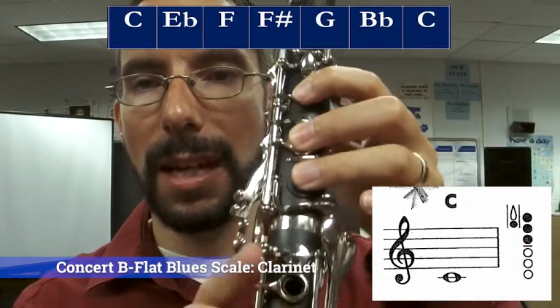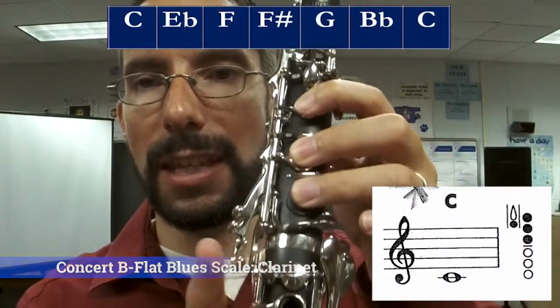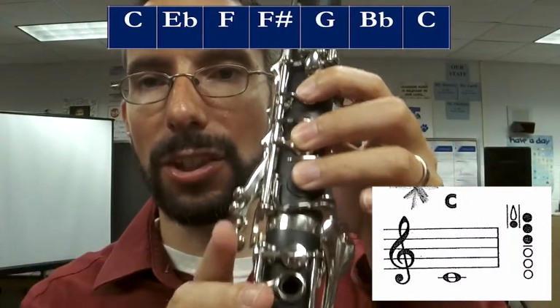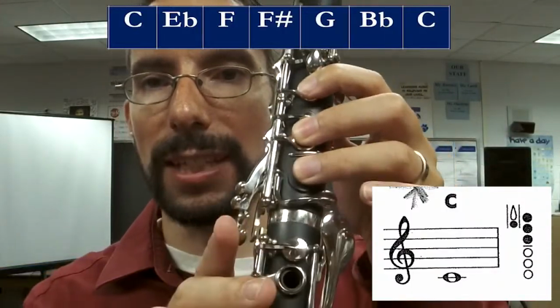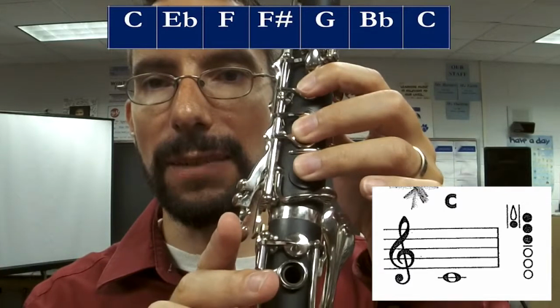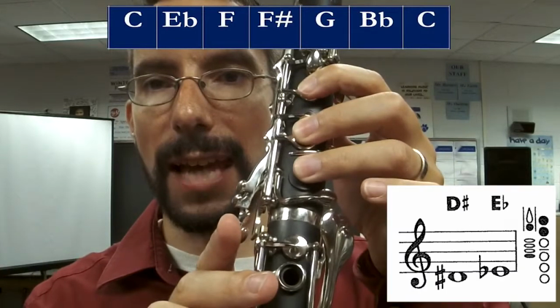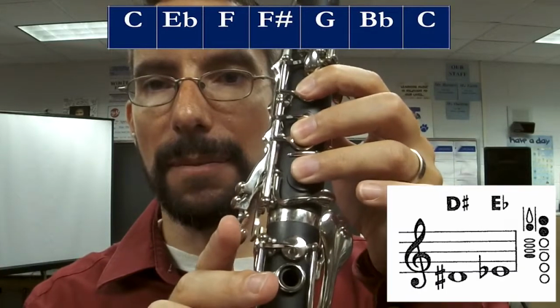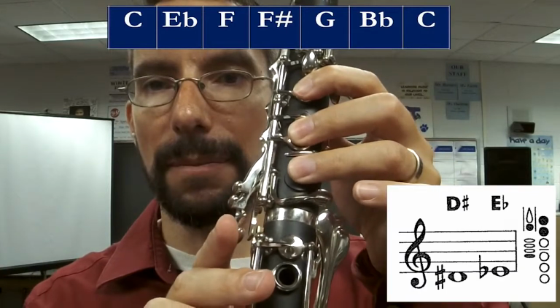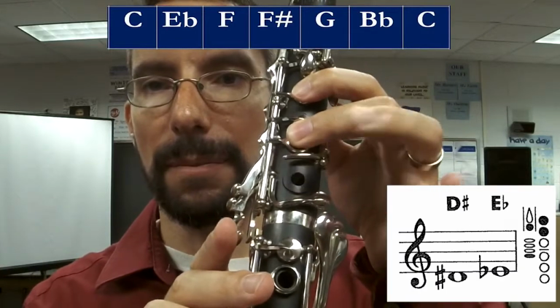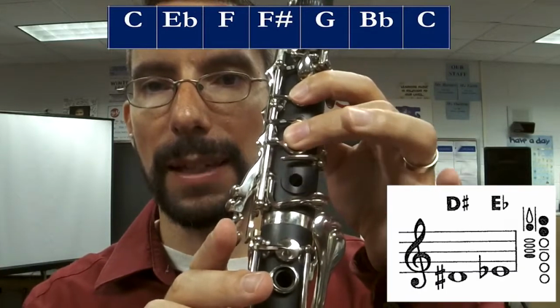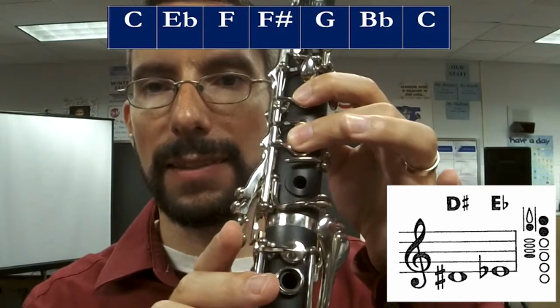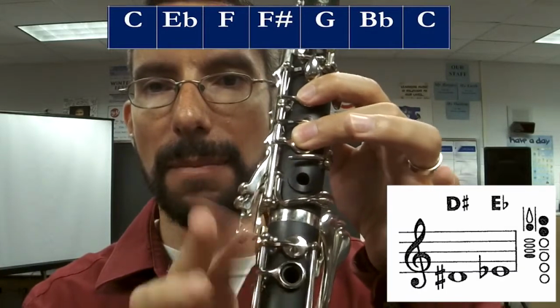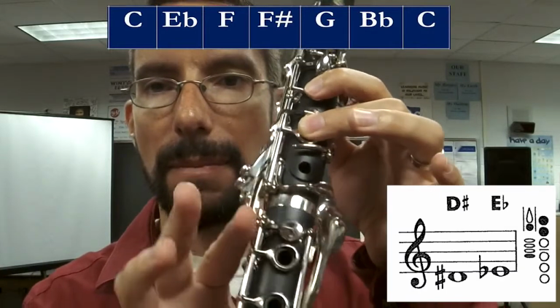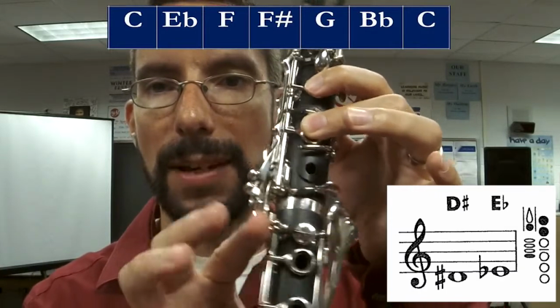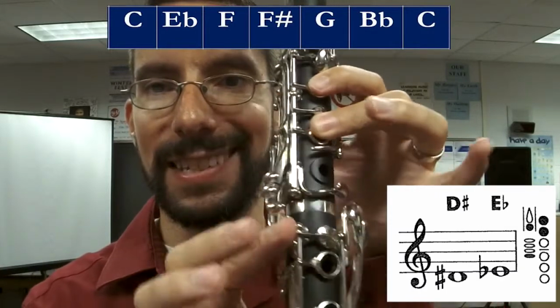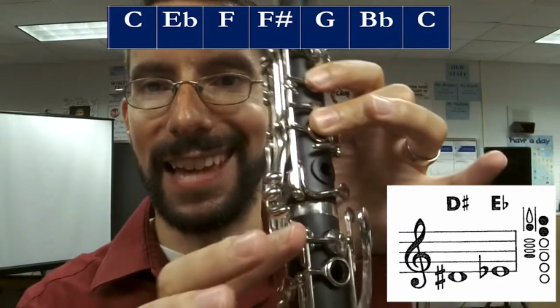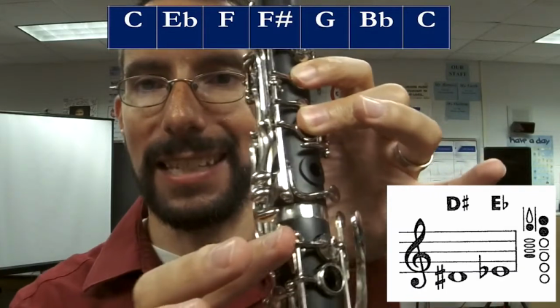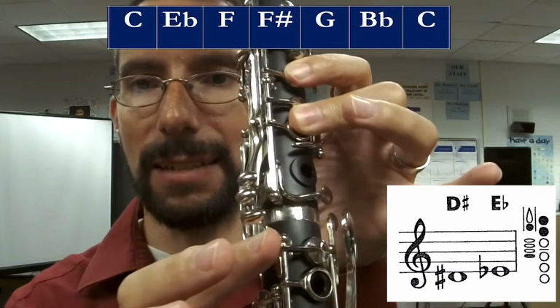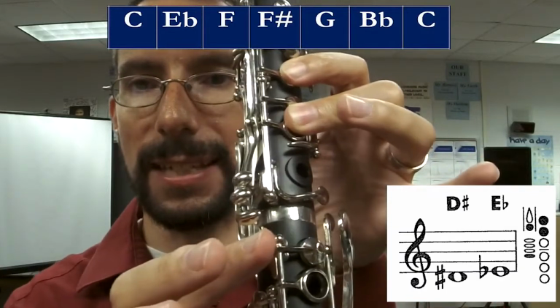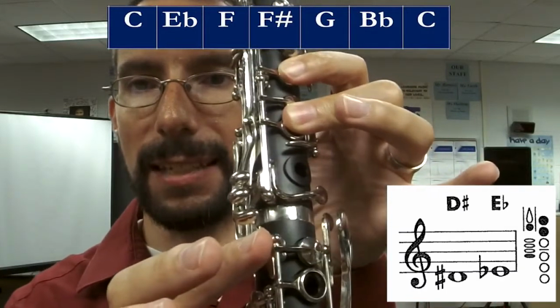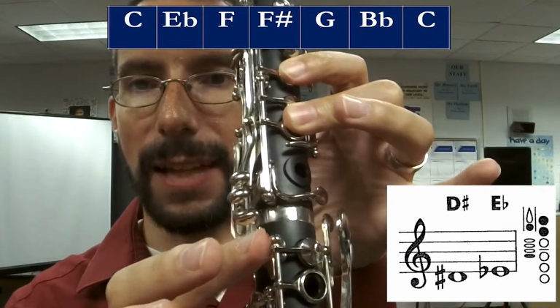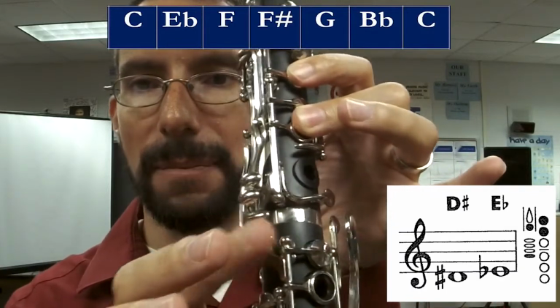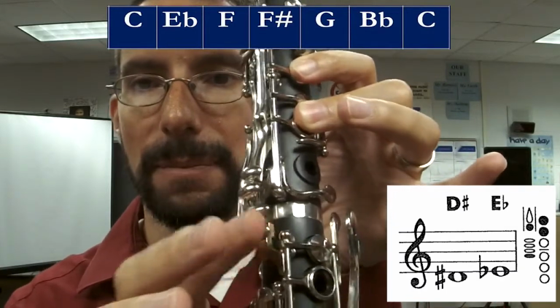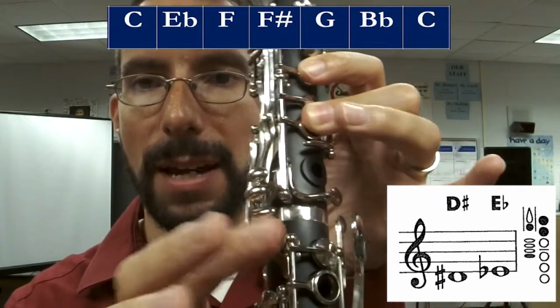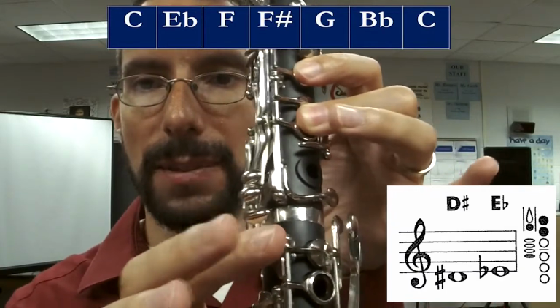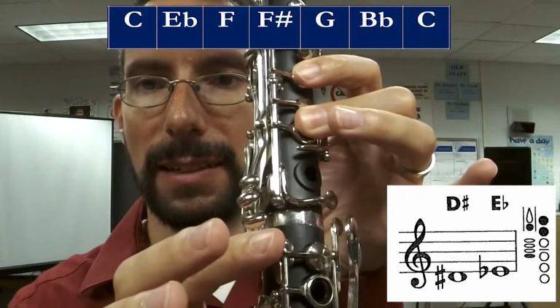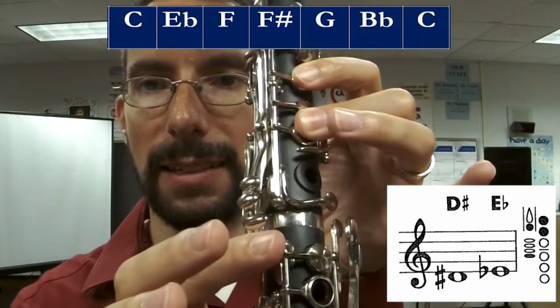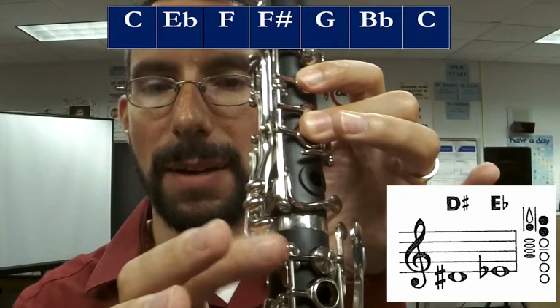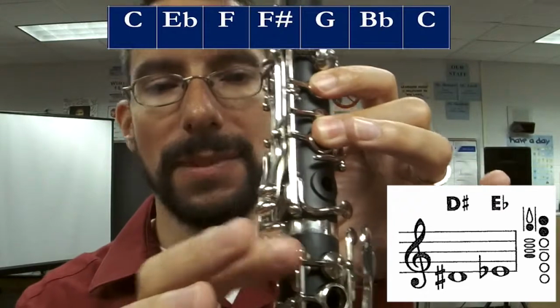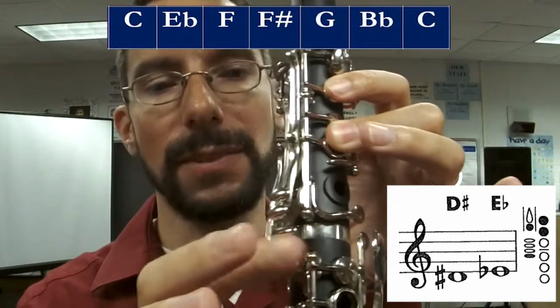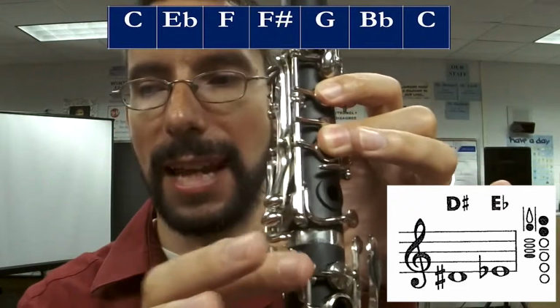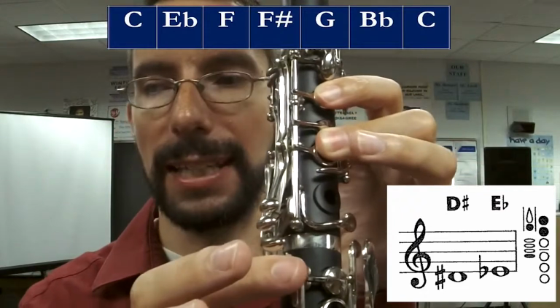Then you're going to go to E-flat. Pick this up, press this side key. That's E-flat — the bottom silver side key.